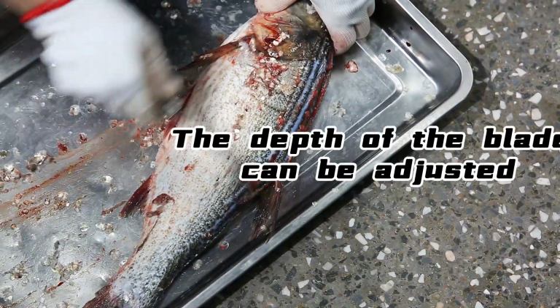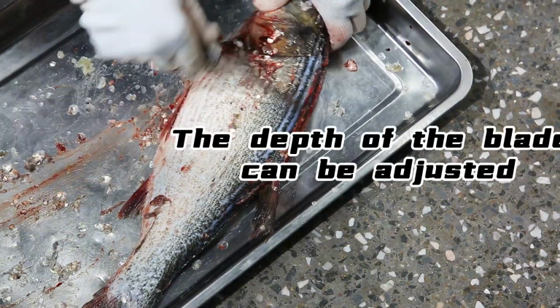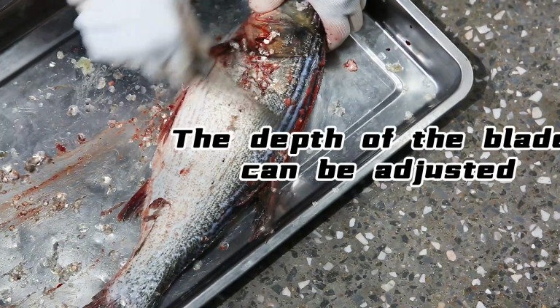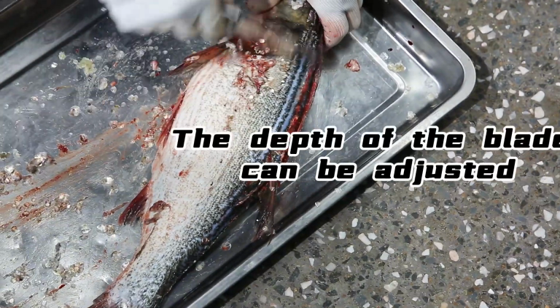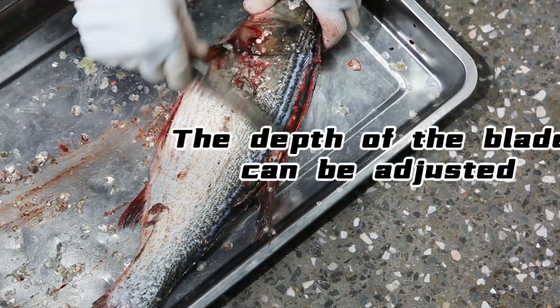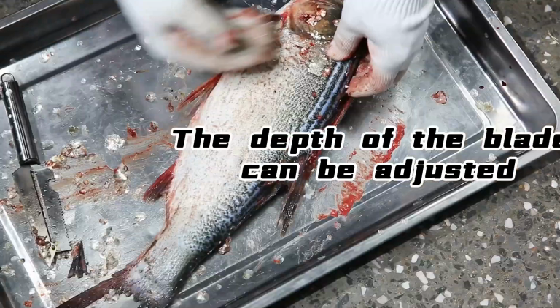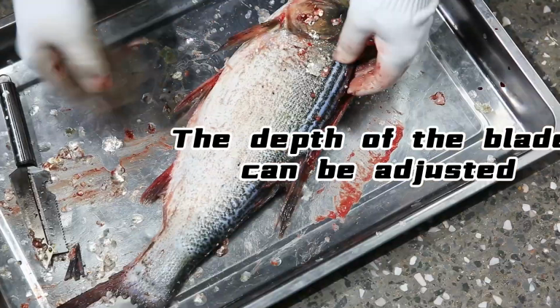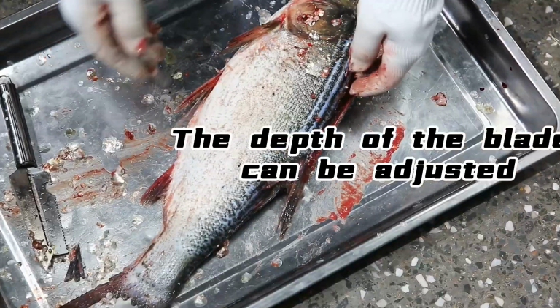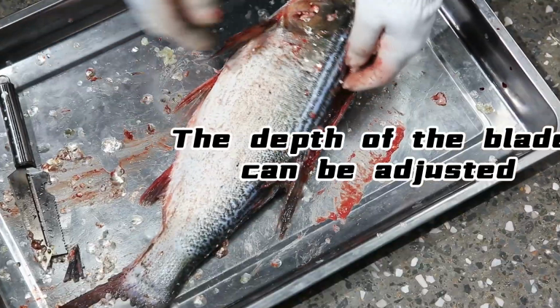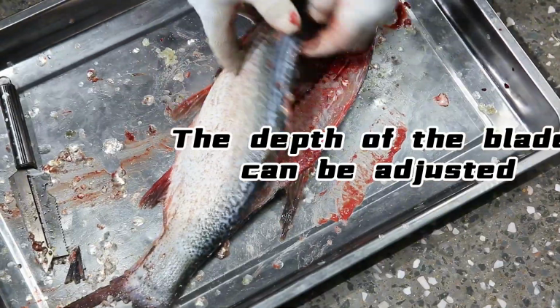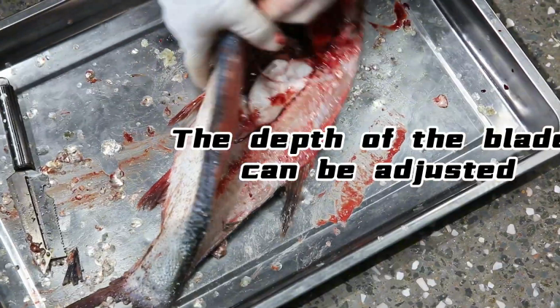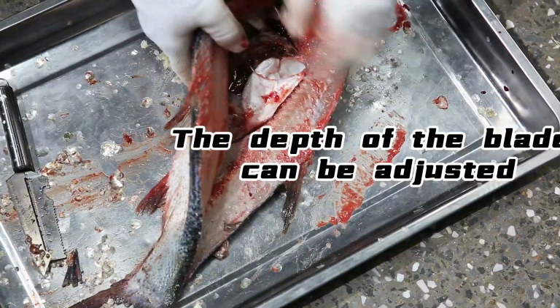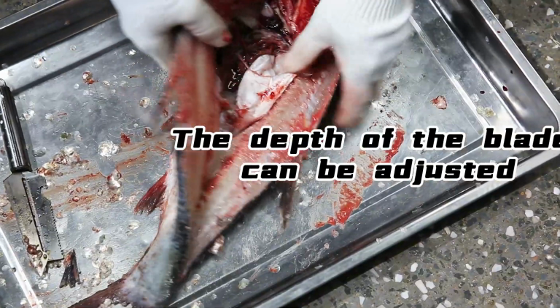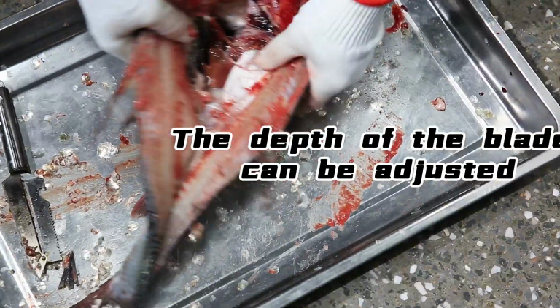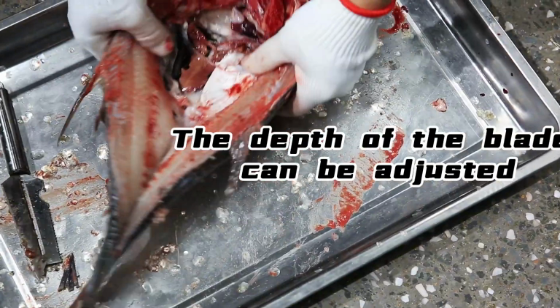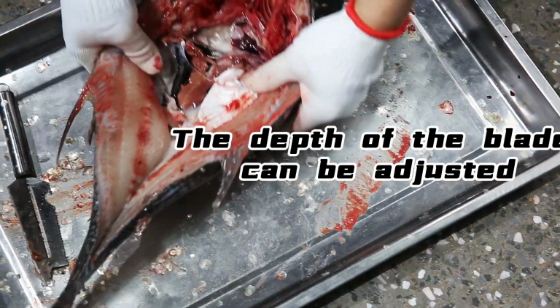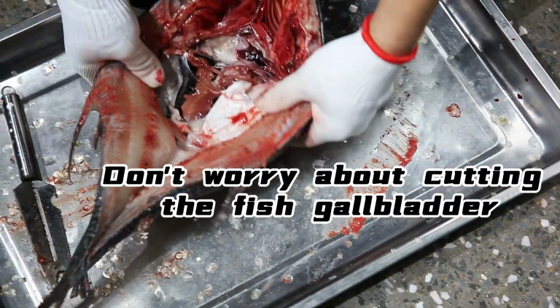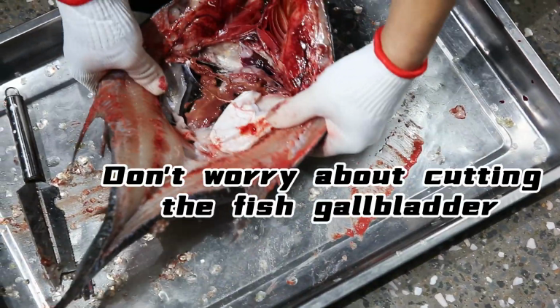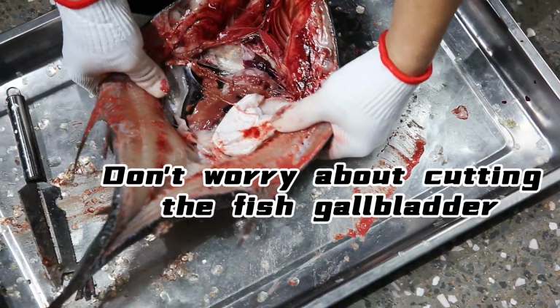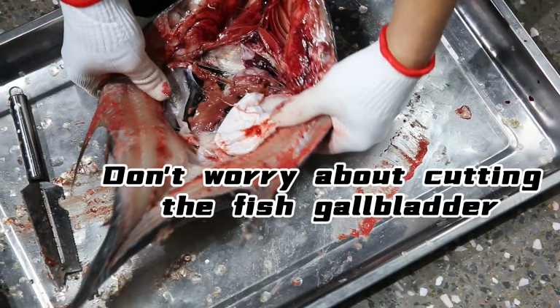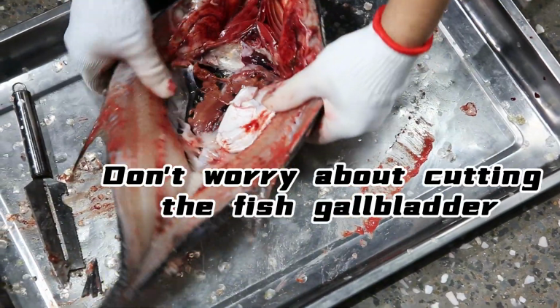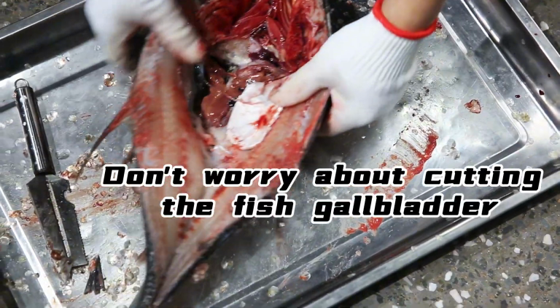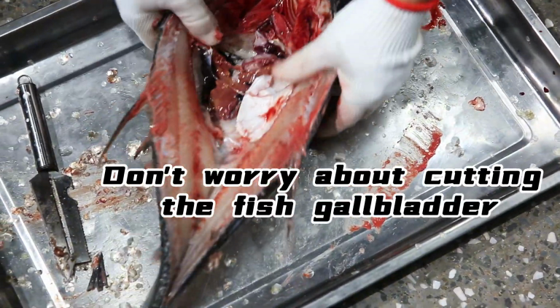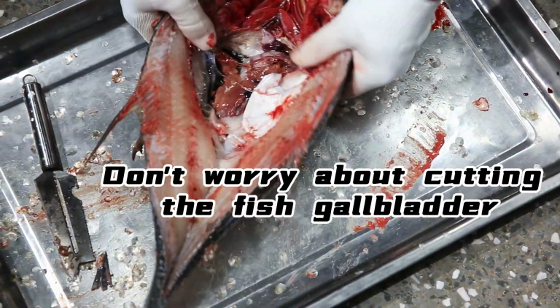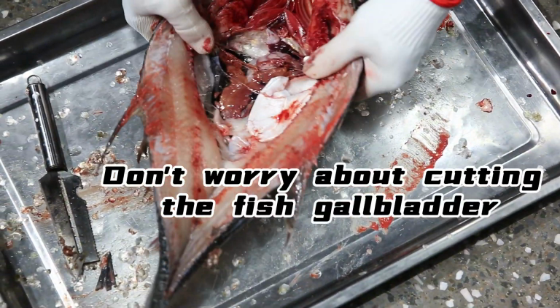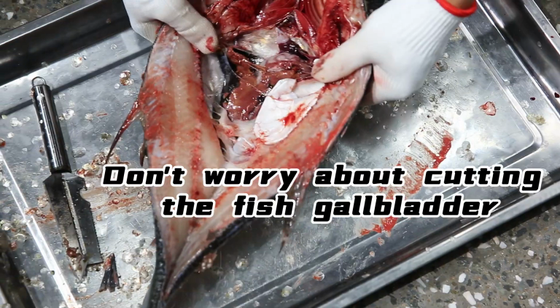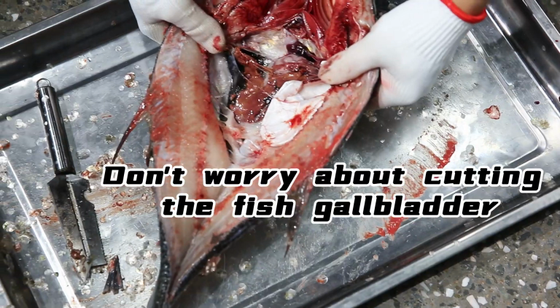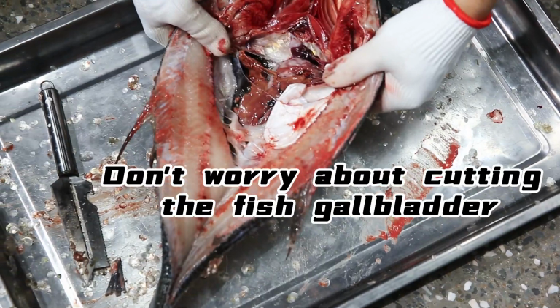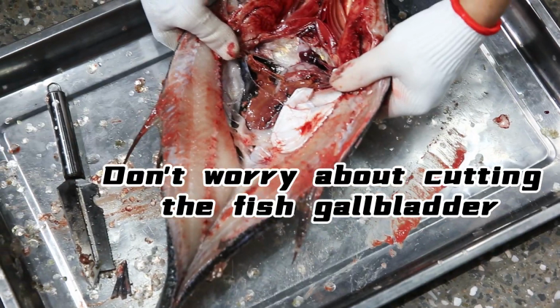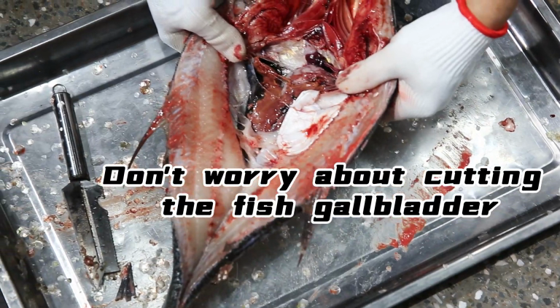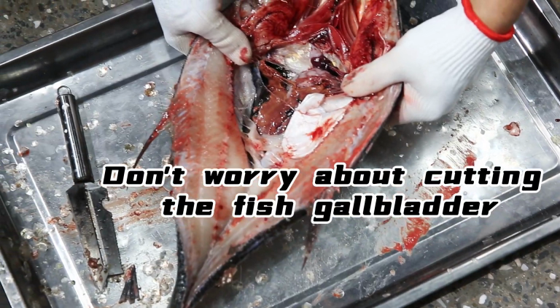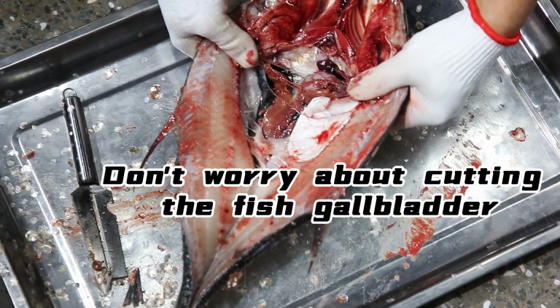The depth of the blade can be adjusted. Don't worry about cutting the fish gallbladder.